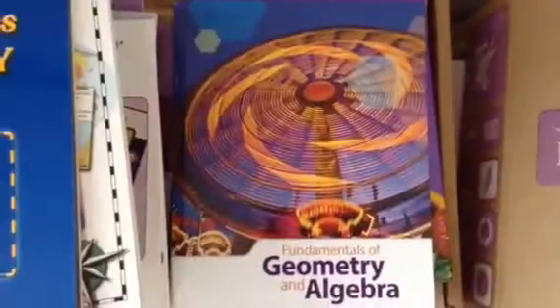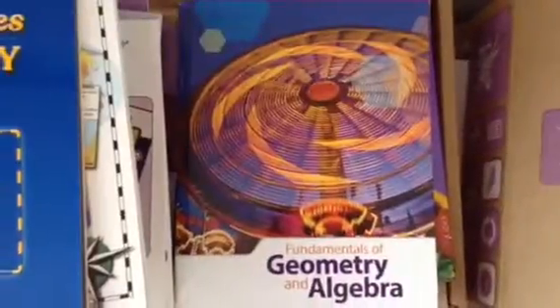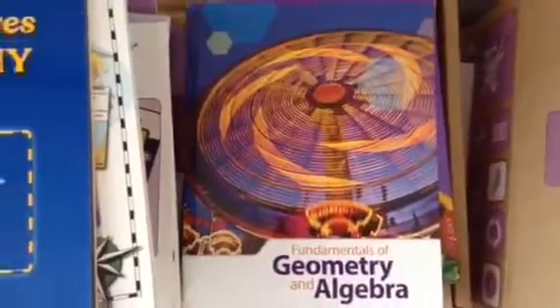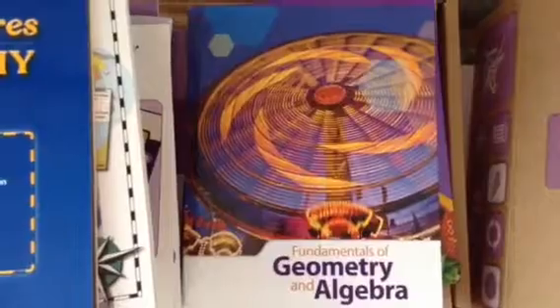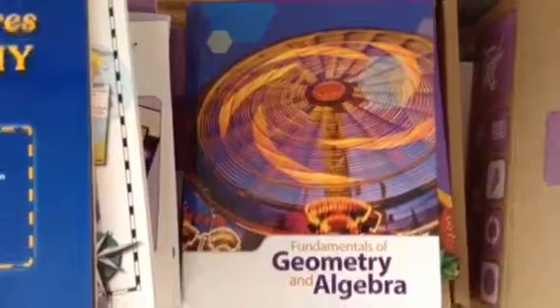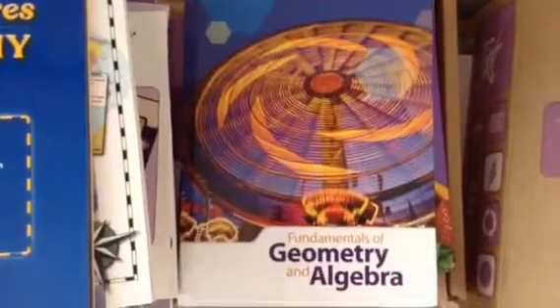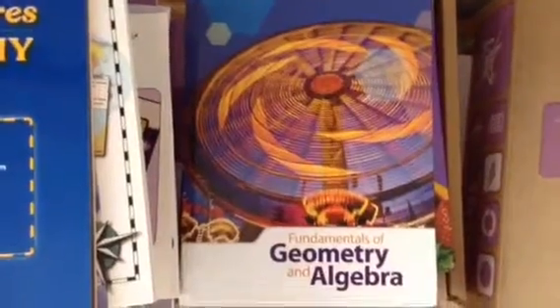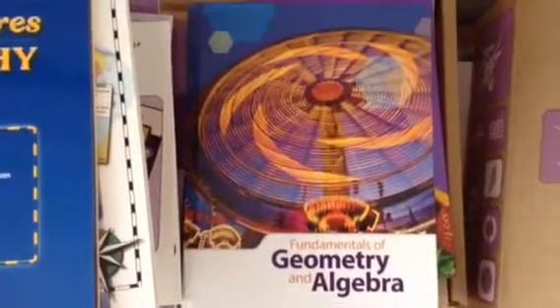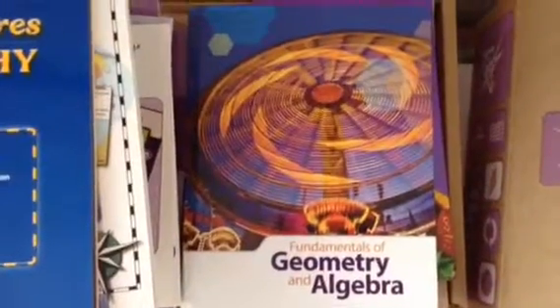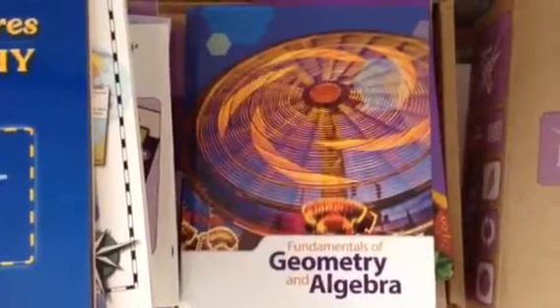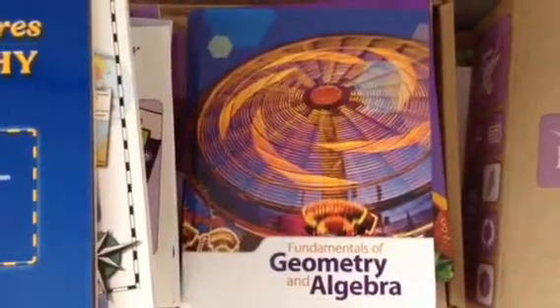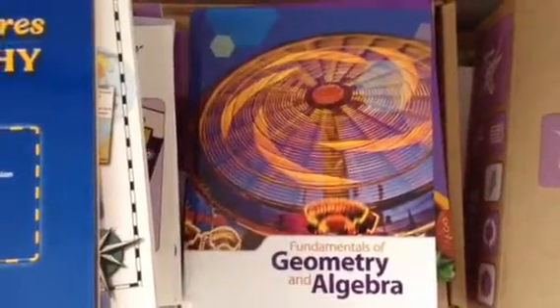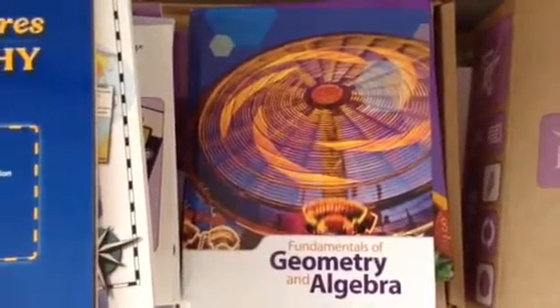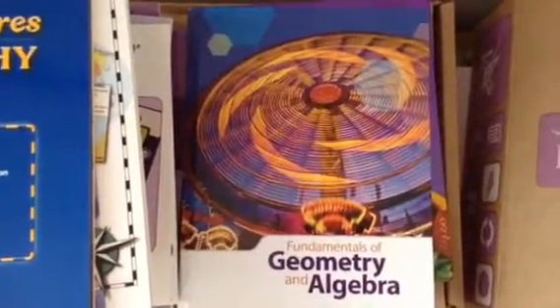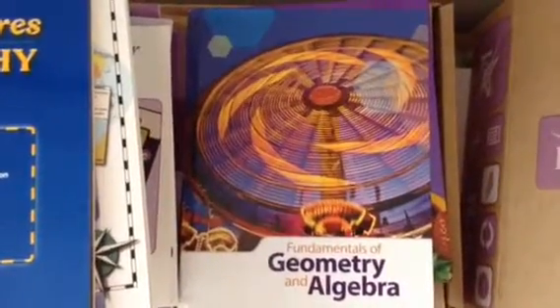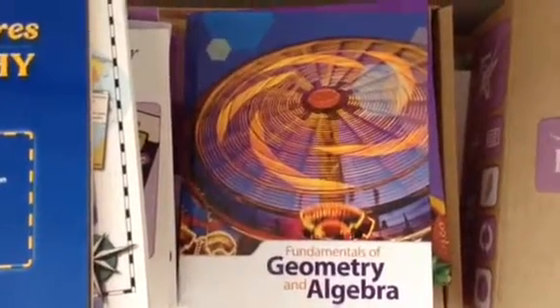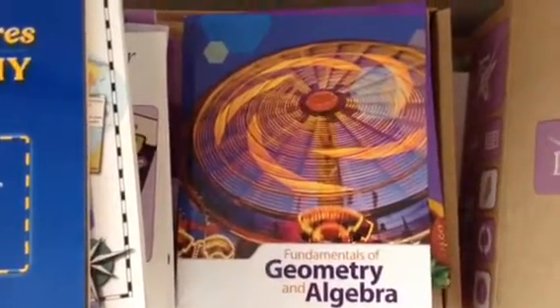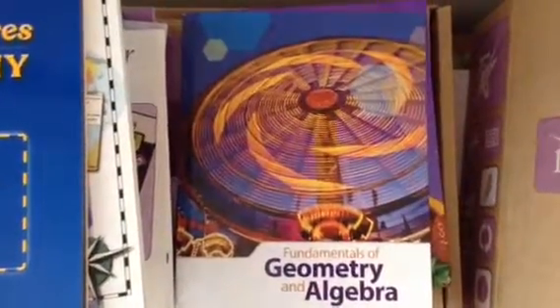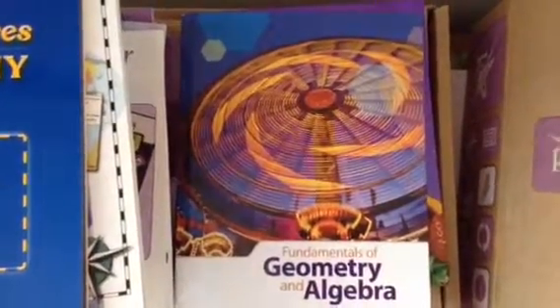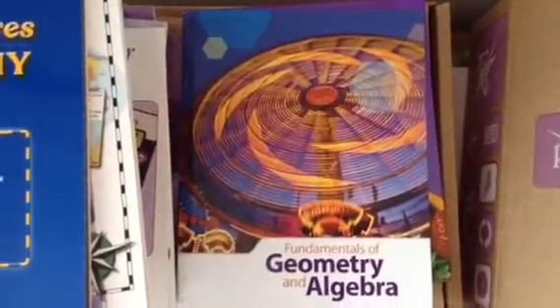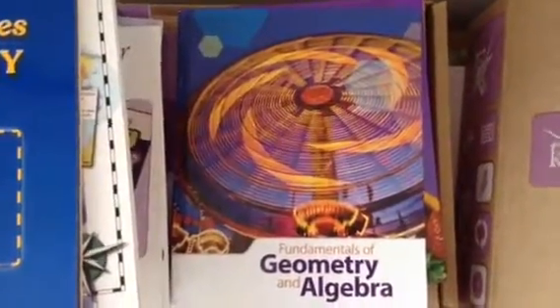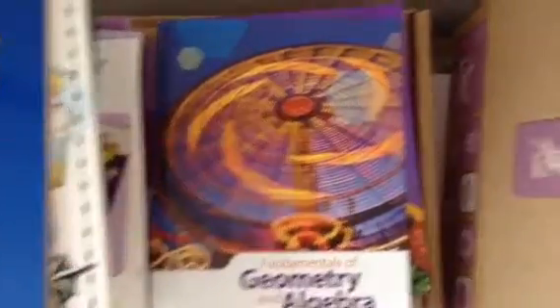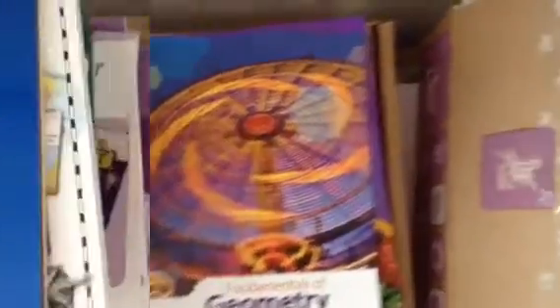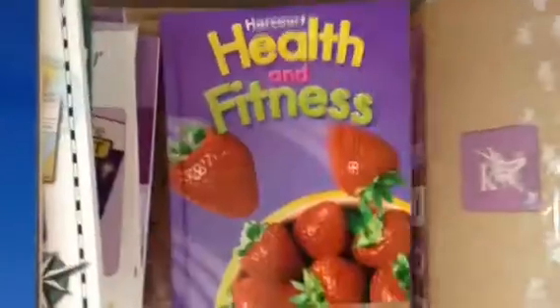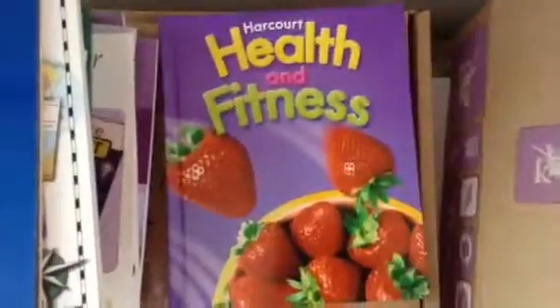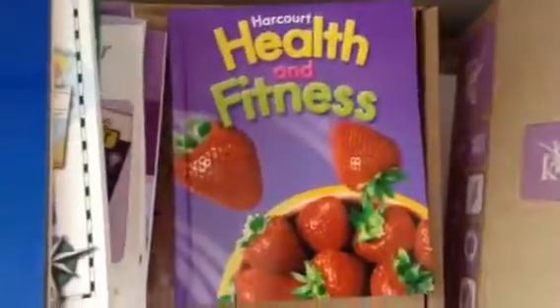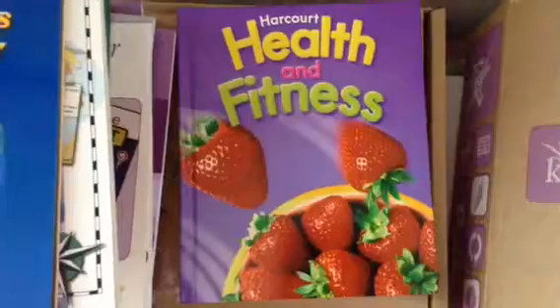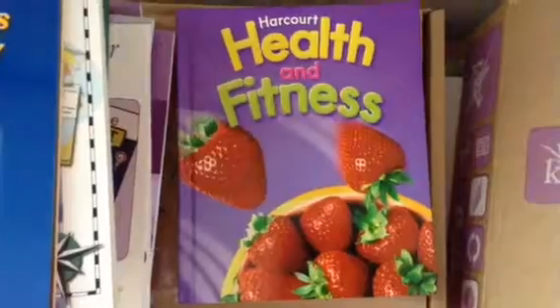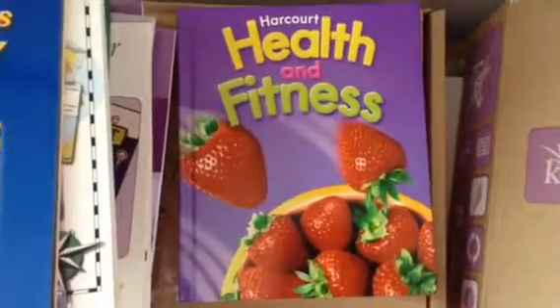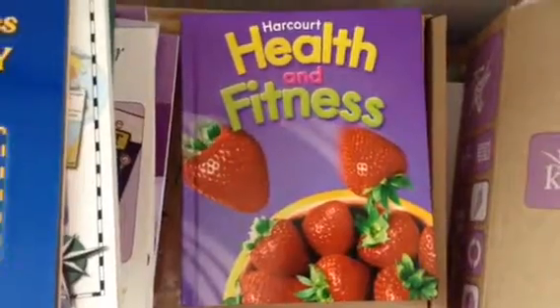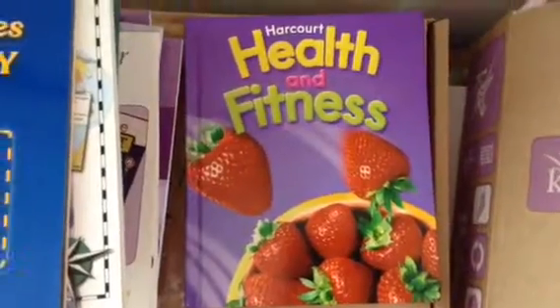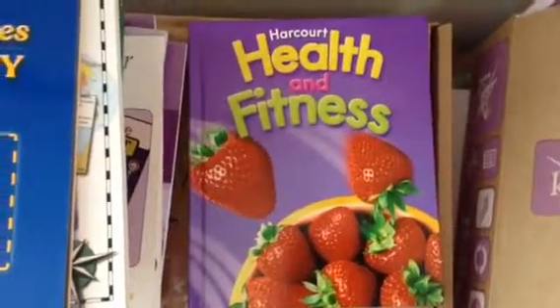So next up we have the Fundamentals of Geometry and Algebra, and Health and Fitness.